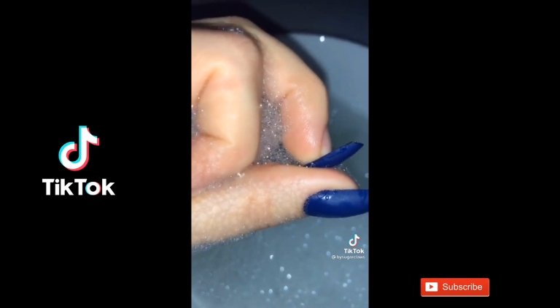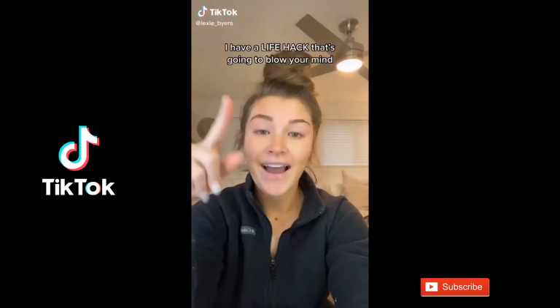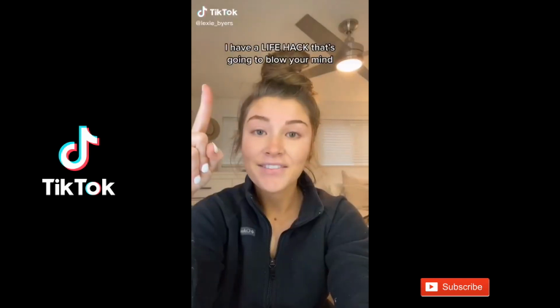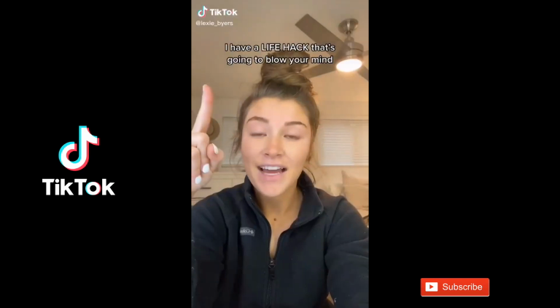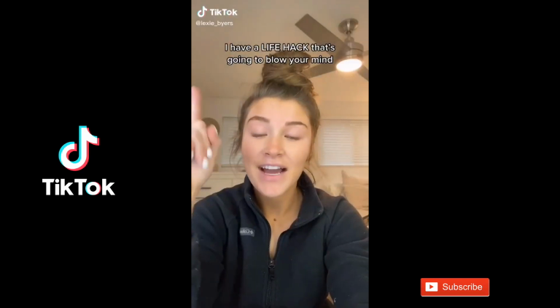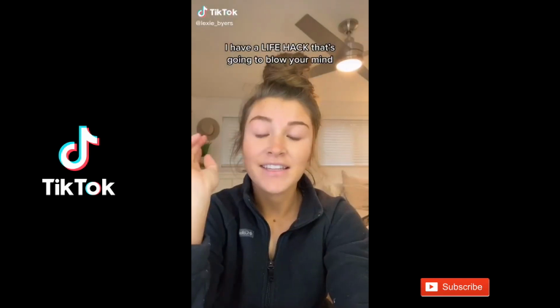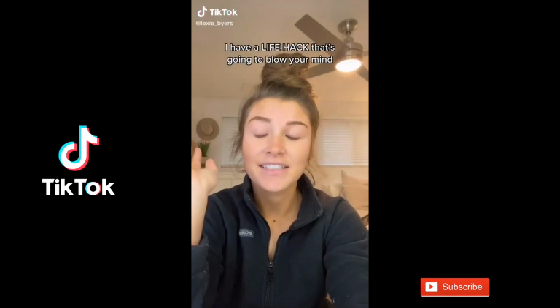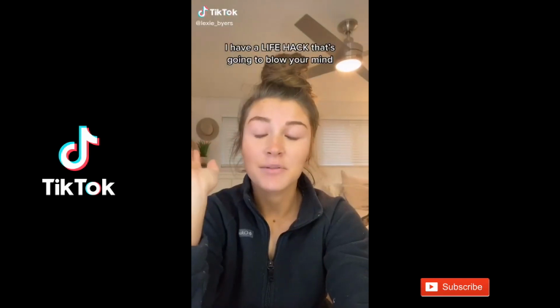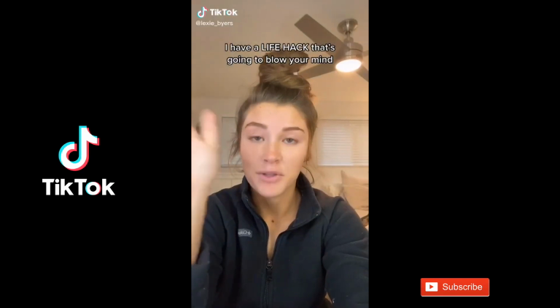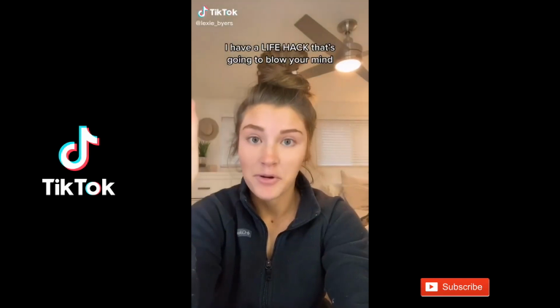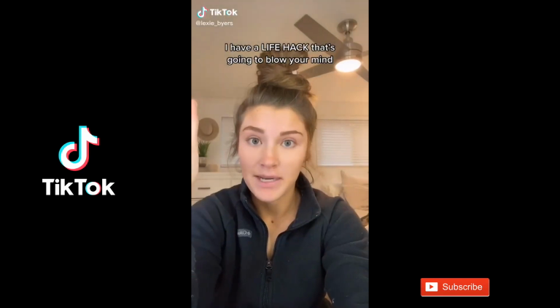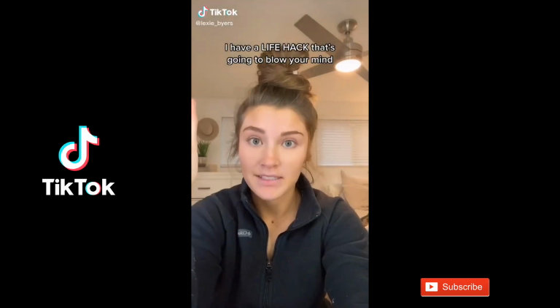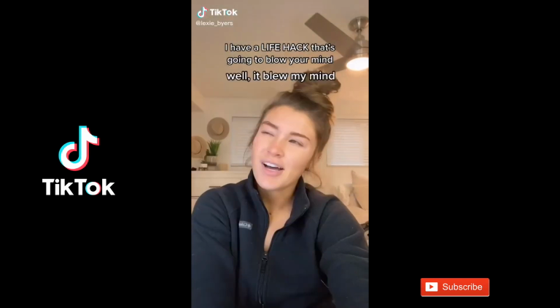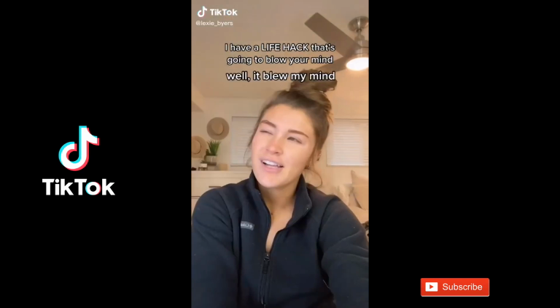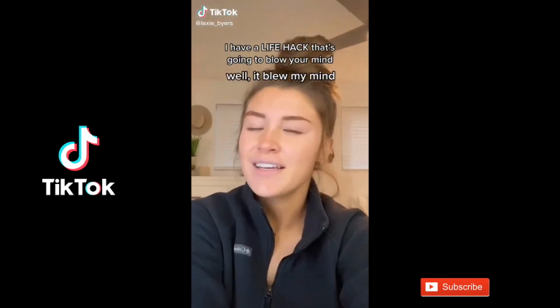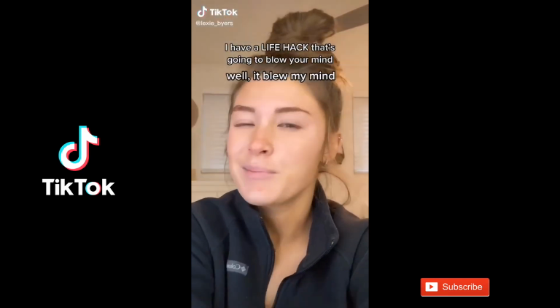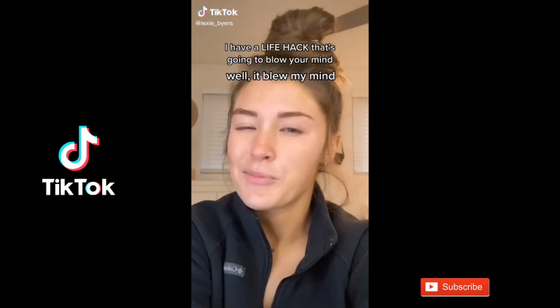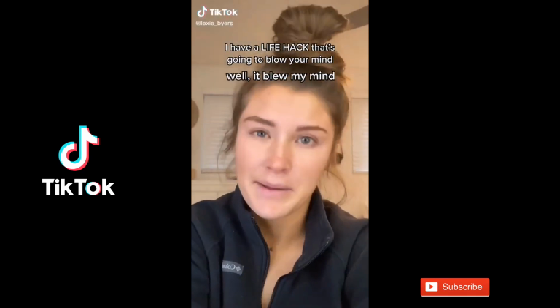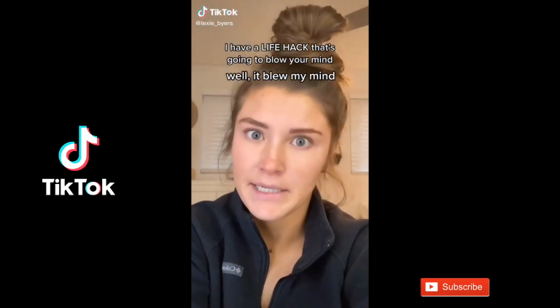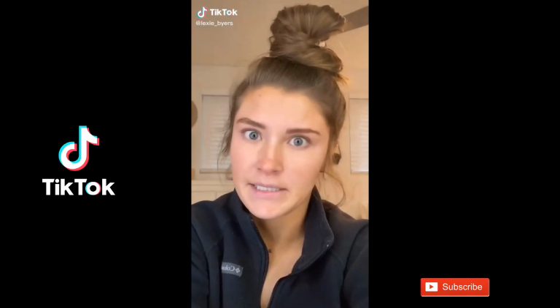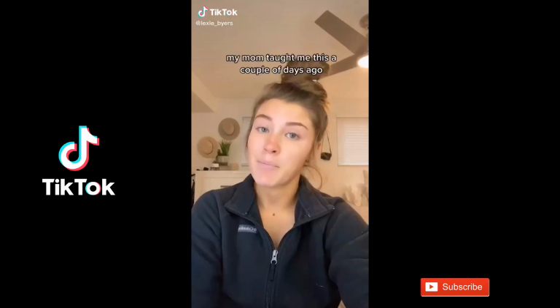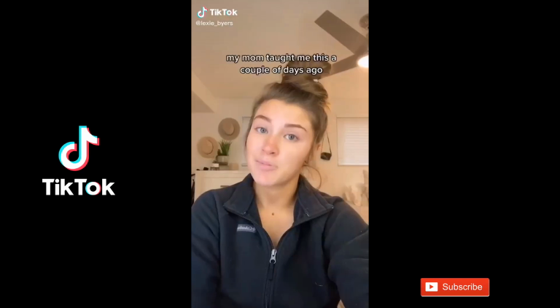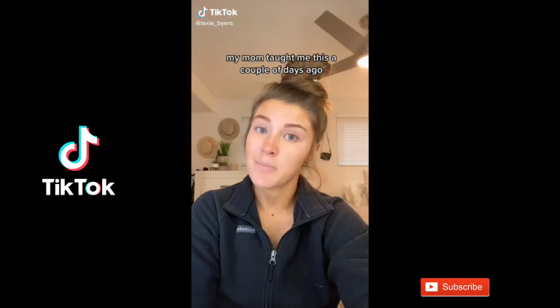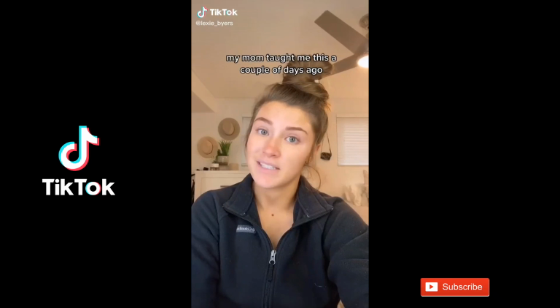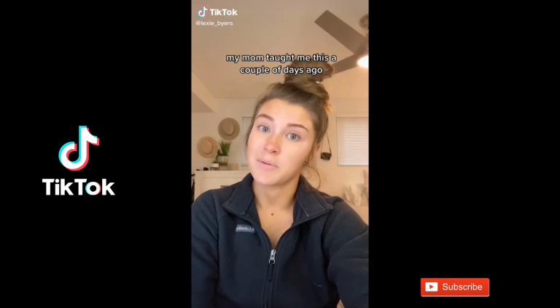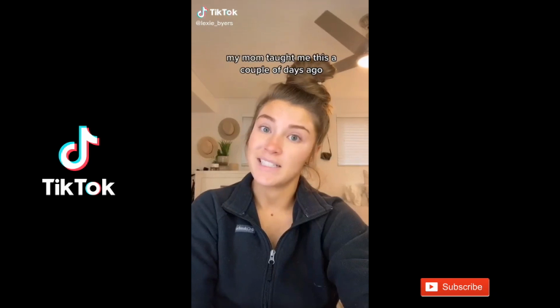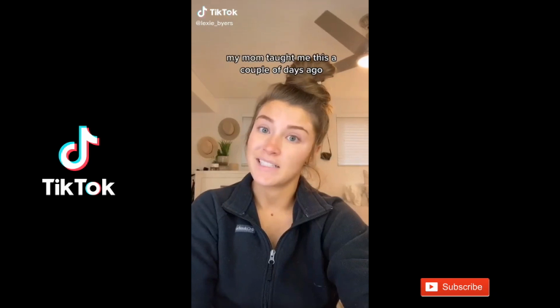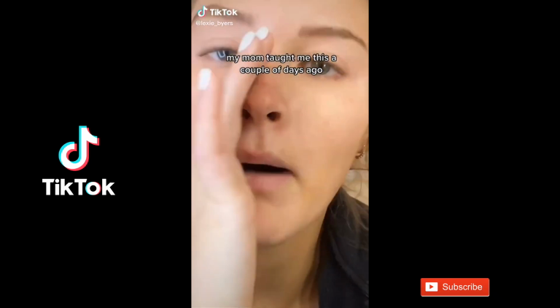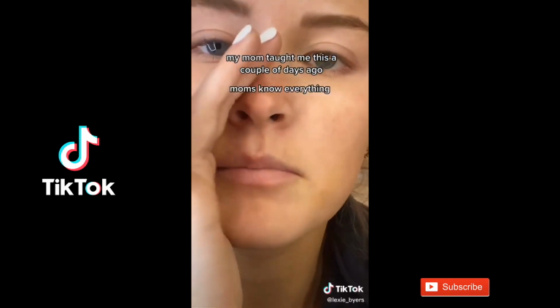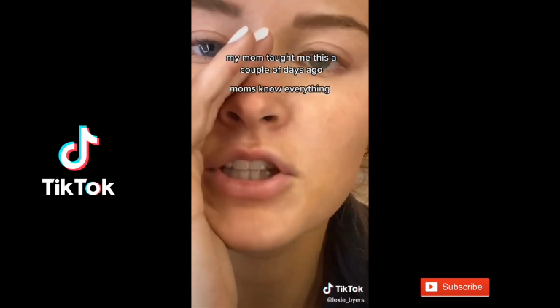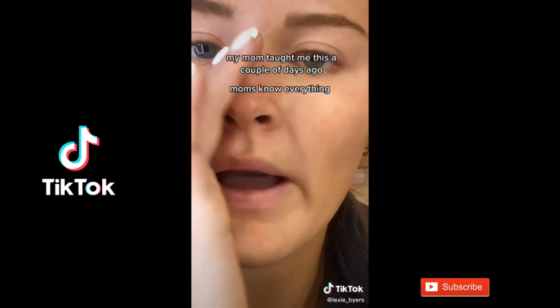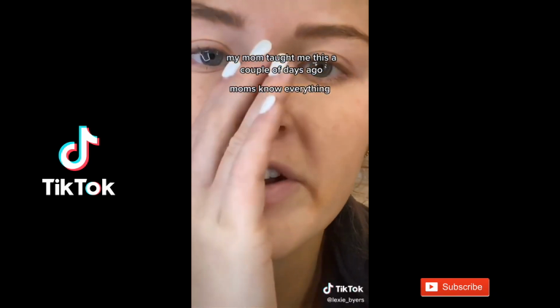I have a life hack that's going to blow your mind — well, it blew my mind. My mom taught me this a couple days ago. Moms know after all.